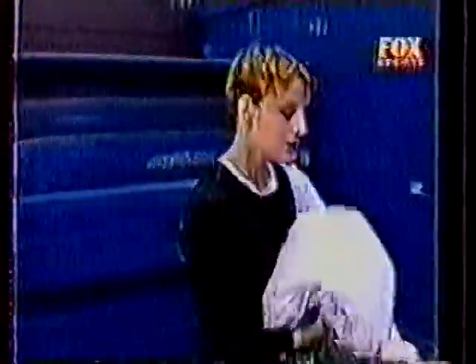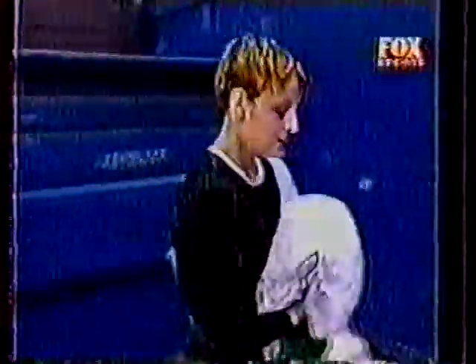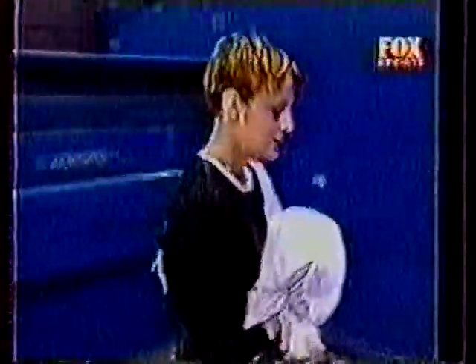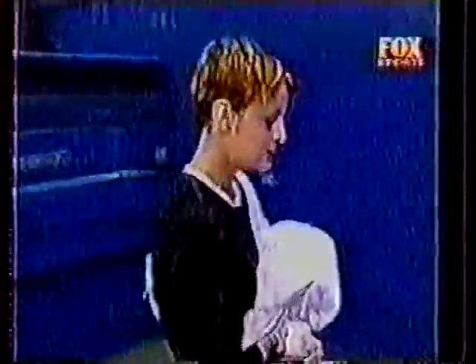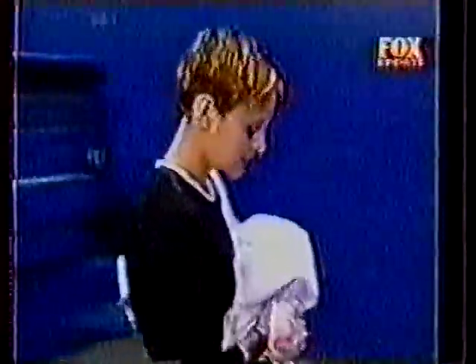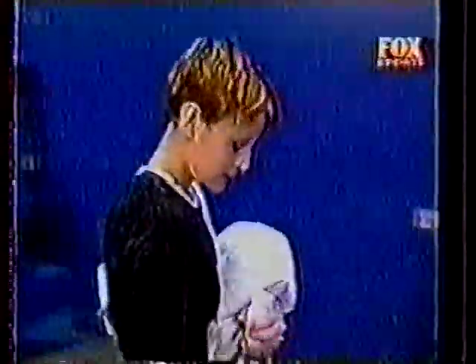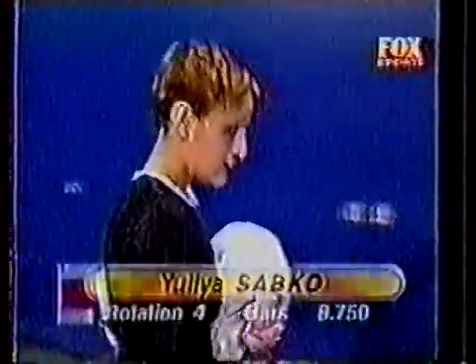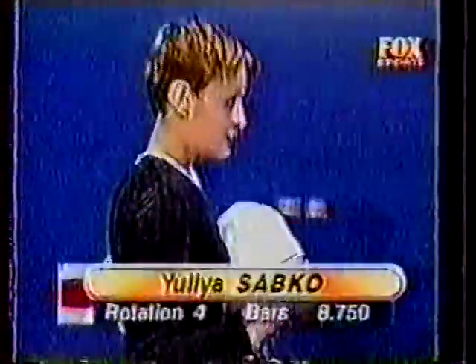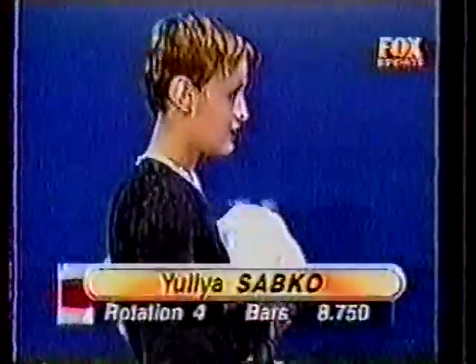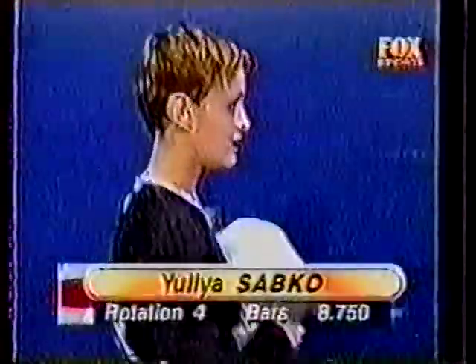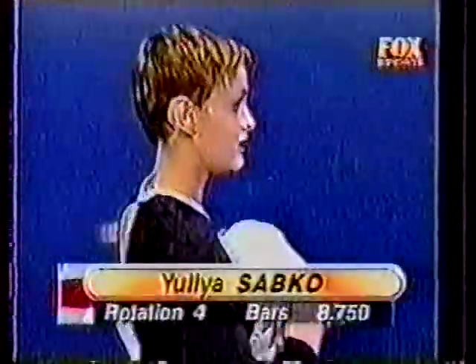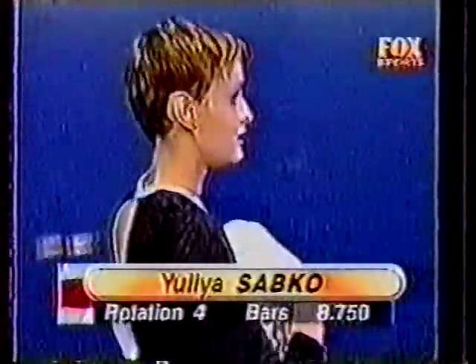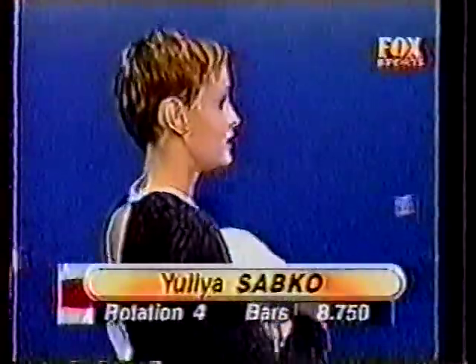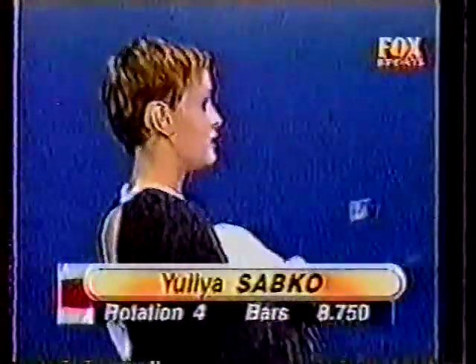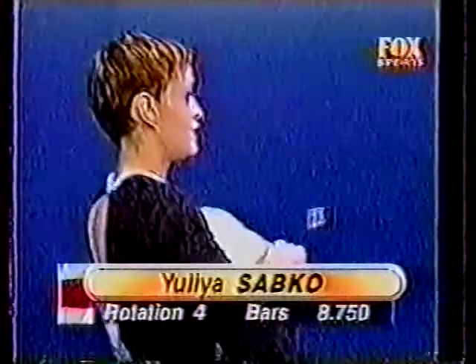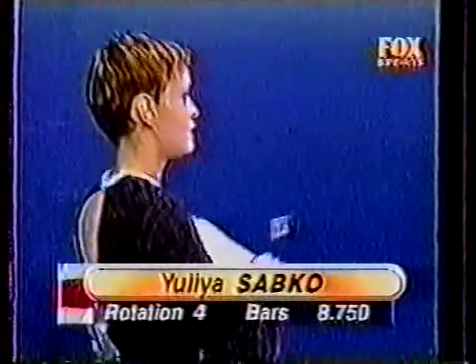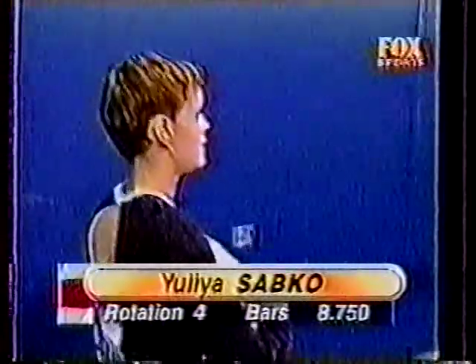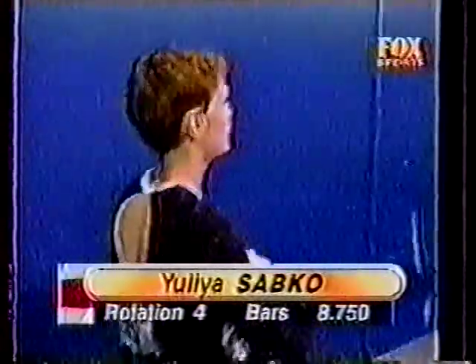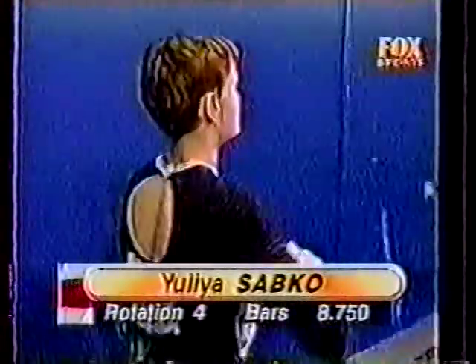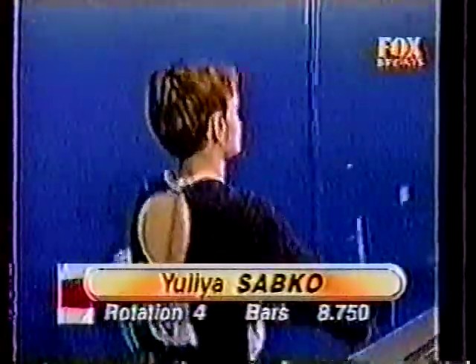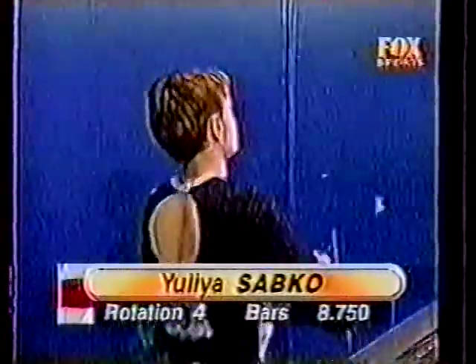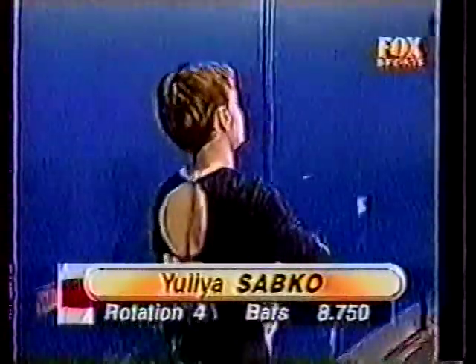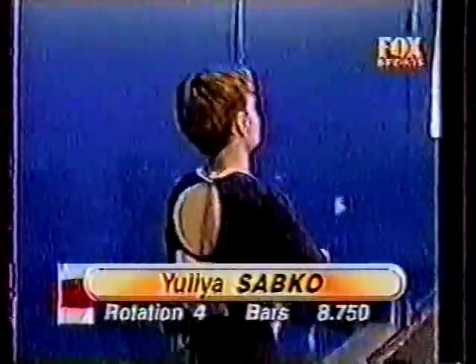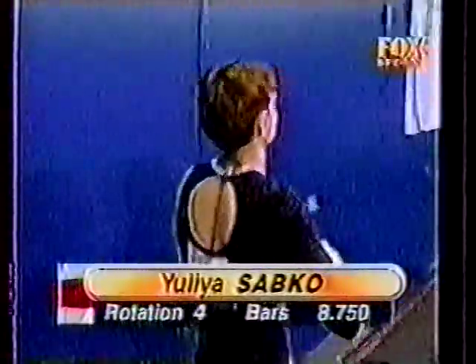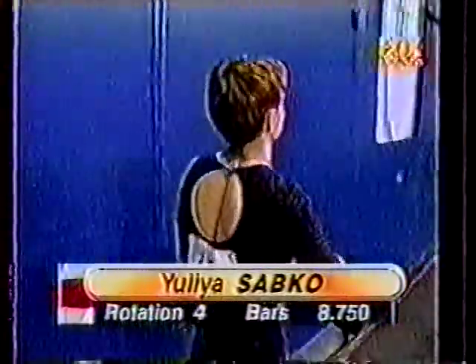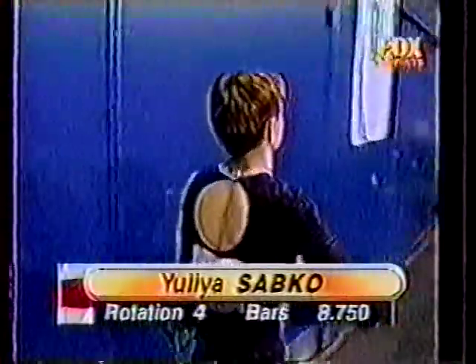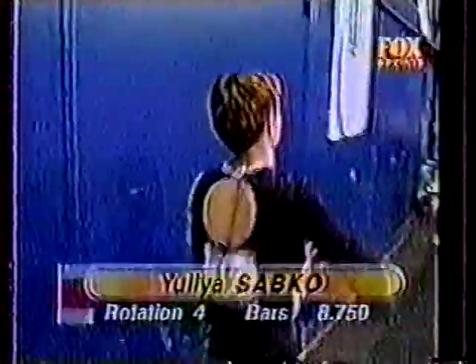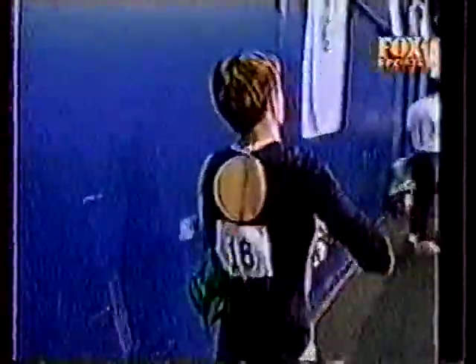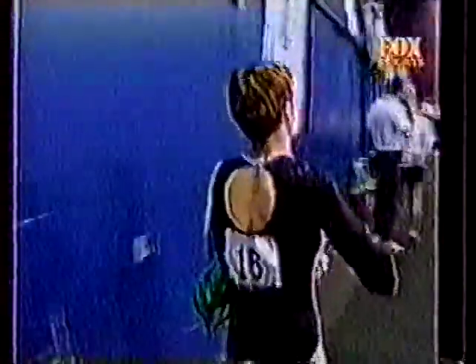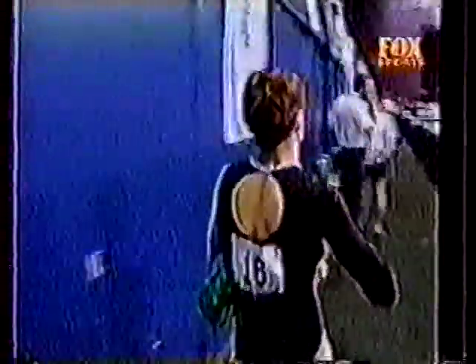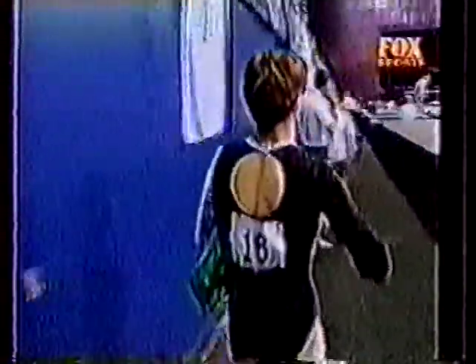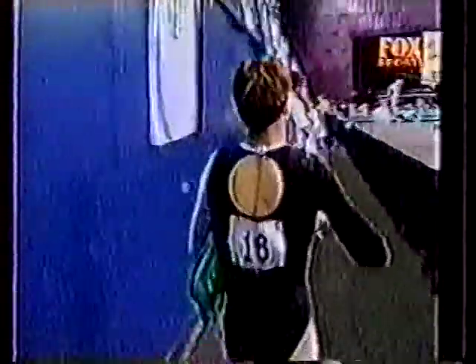So doing it tough here in Melbourne, and she scores an 8.75 on the bars.